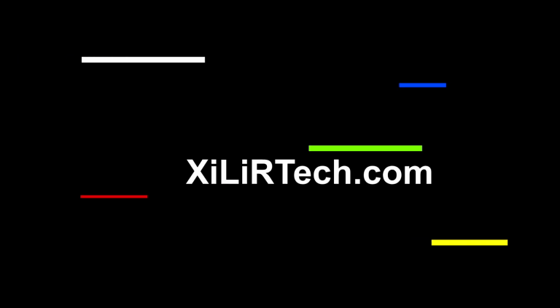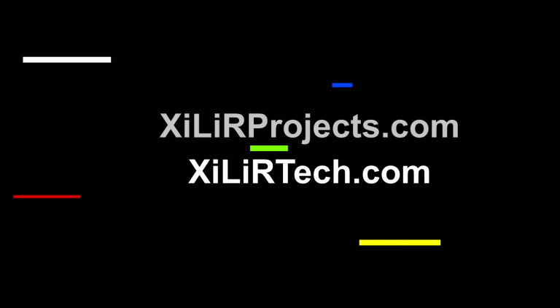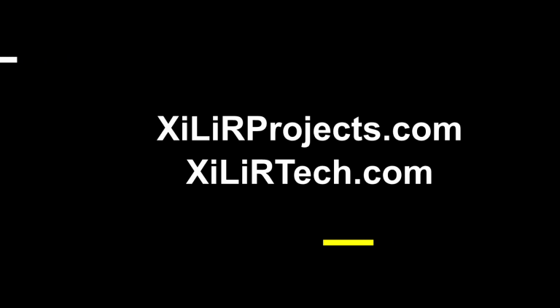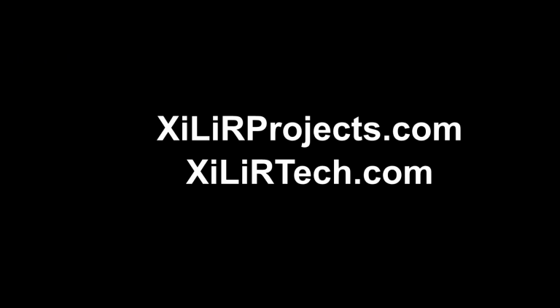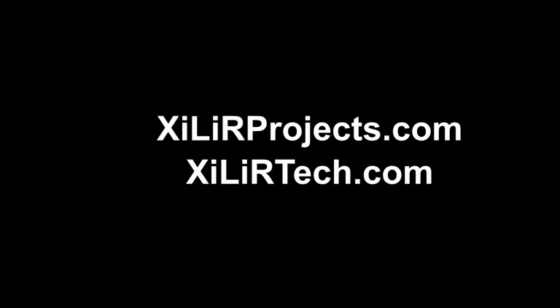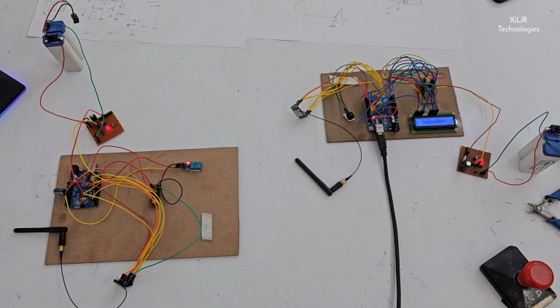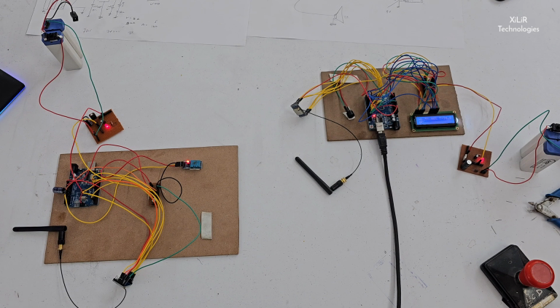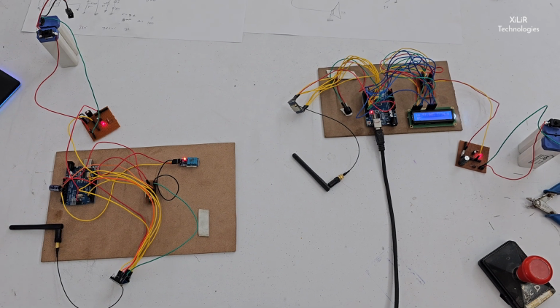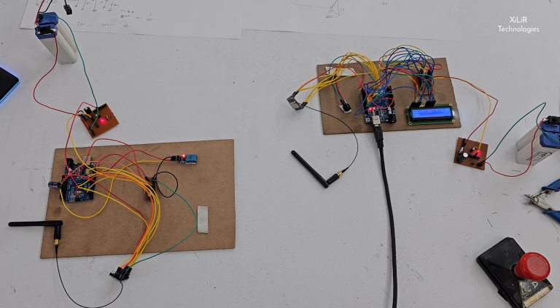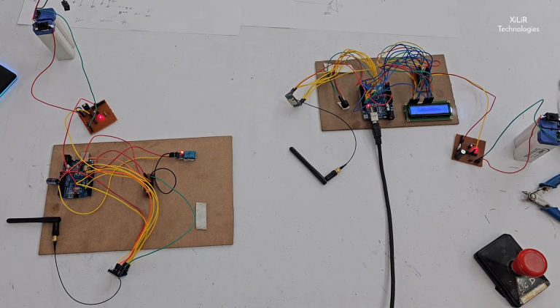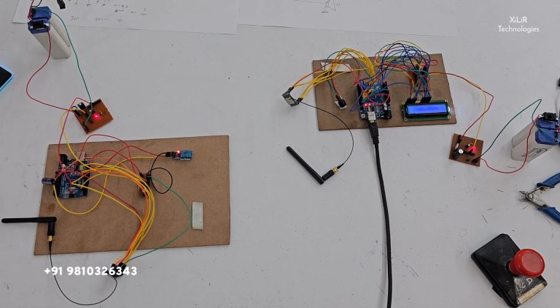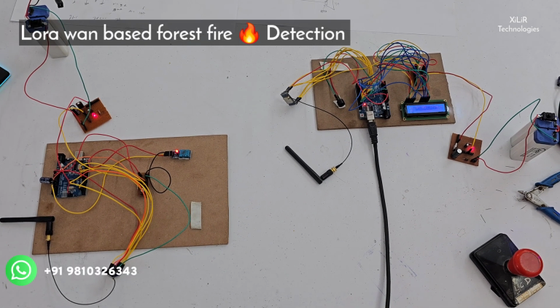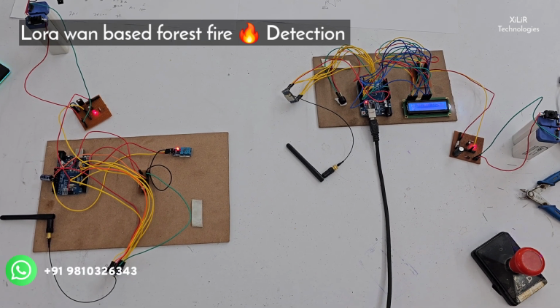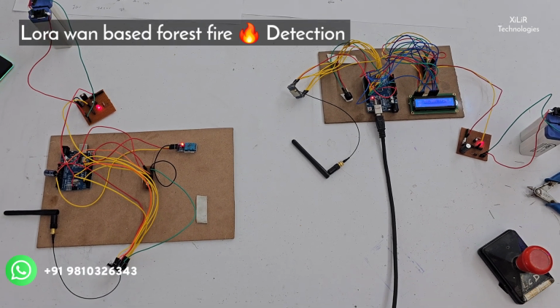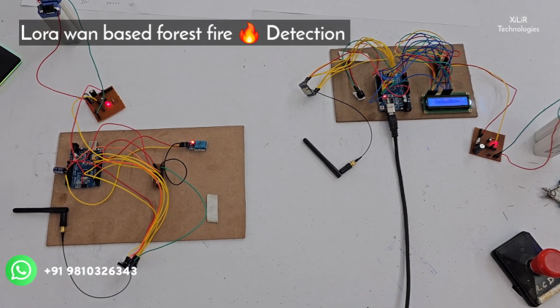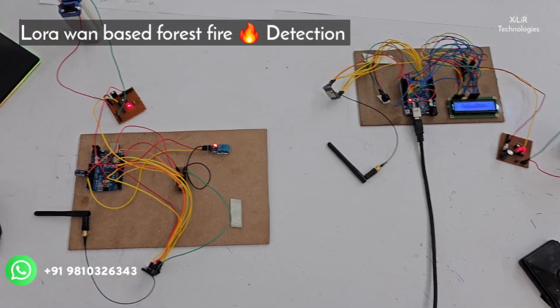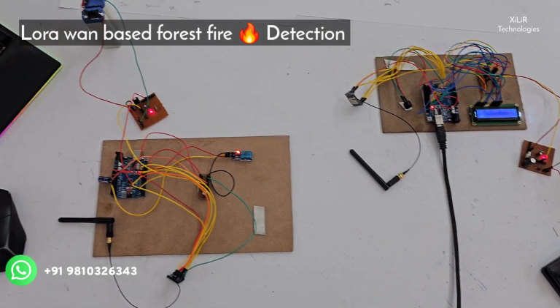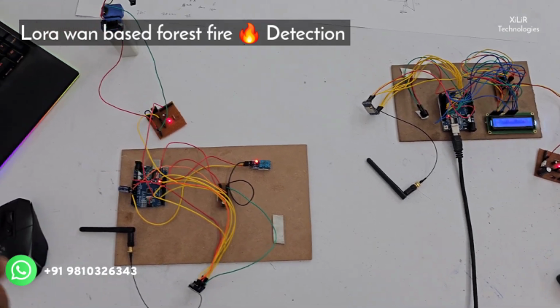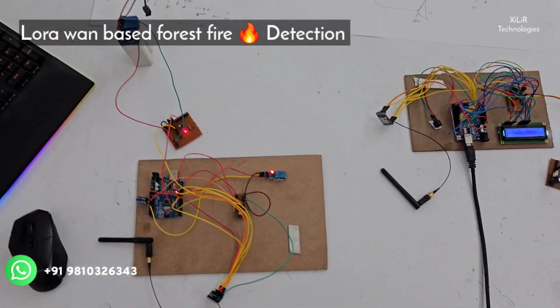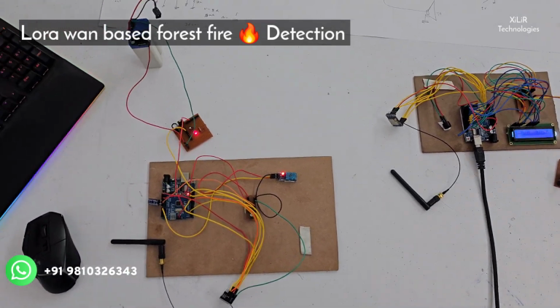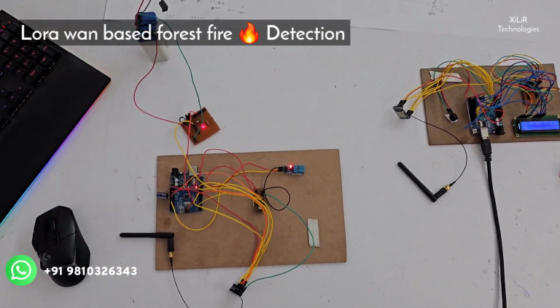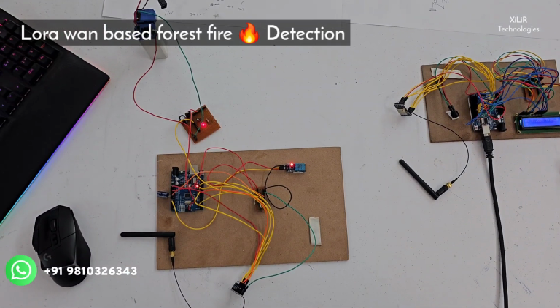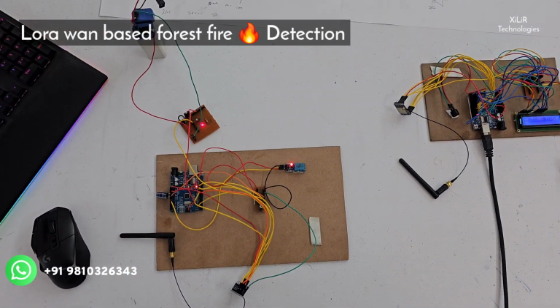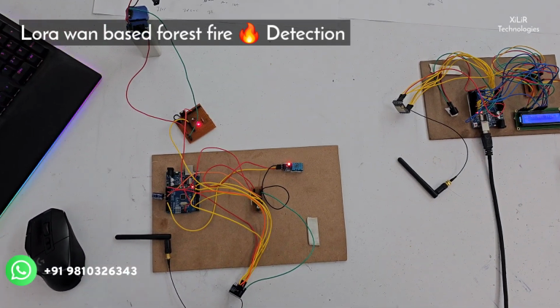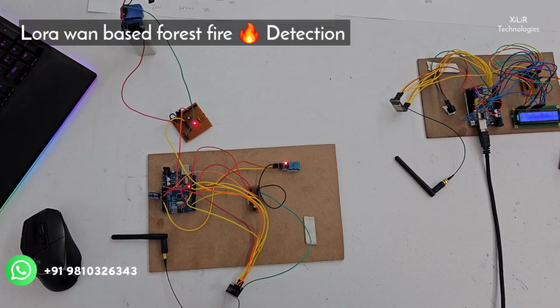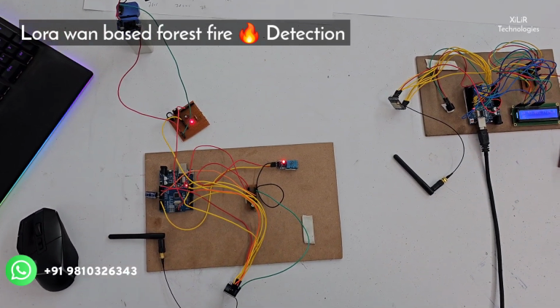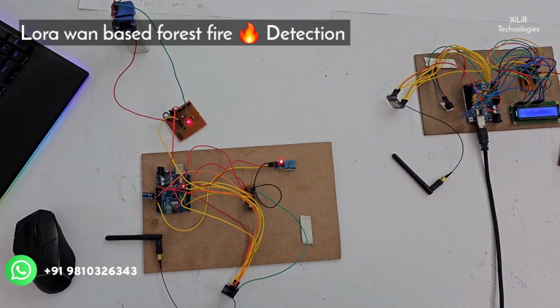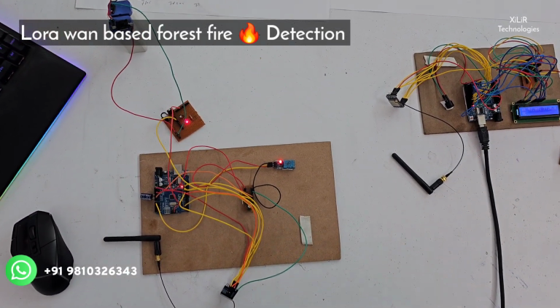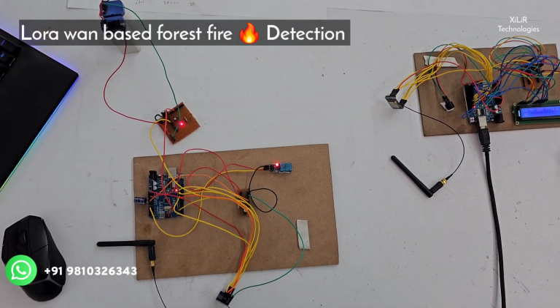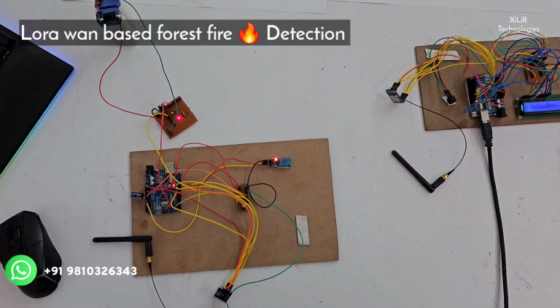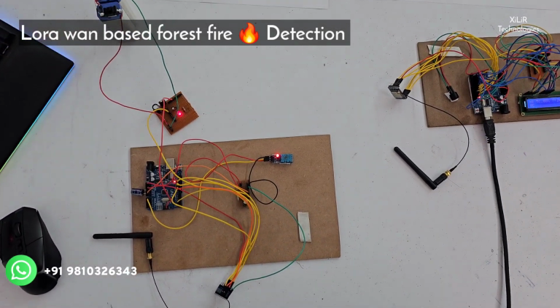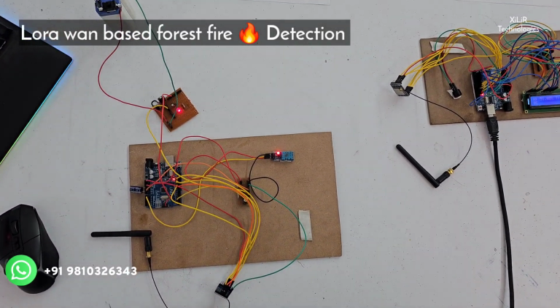Hi guys, this is our project named LoraVan based forest fire detection system.